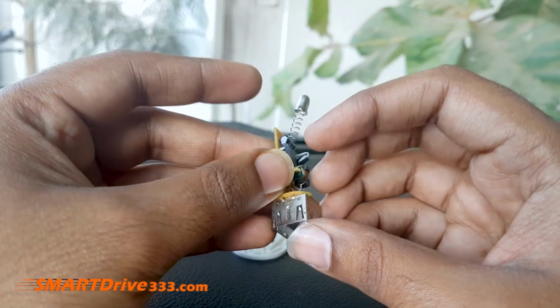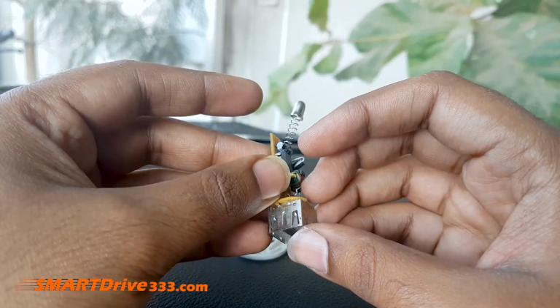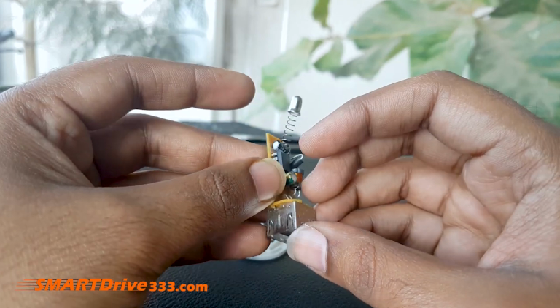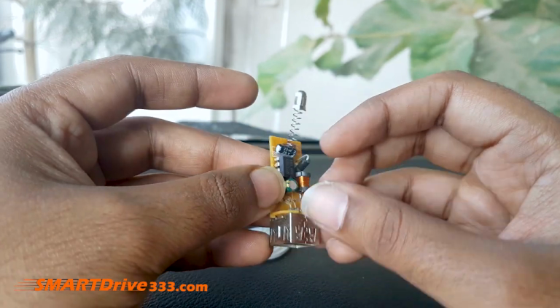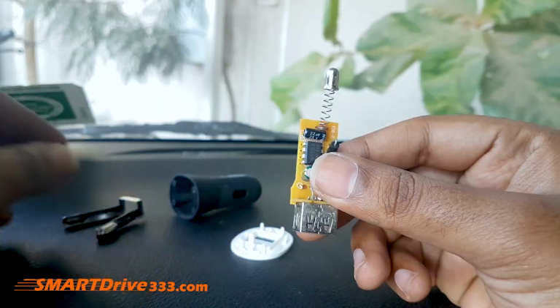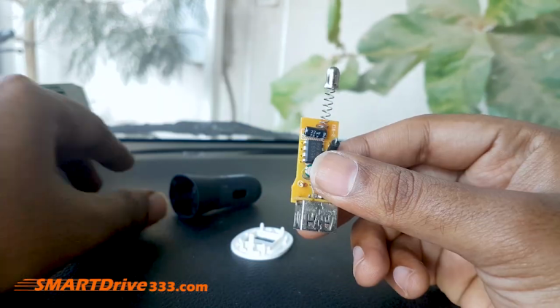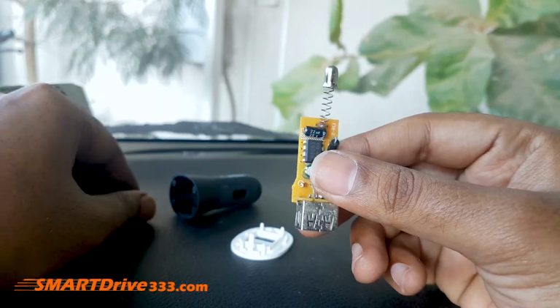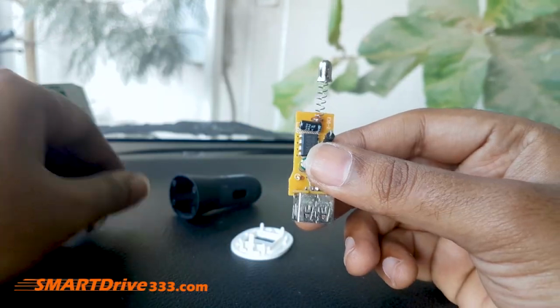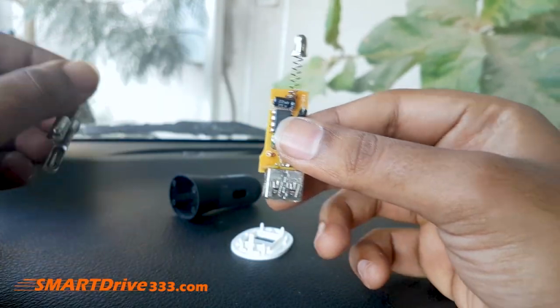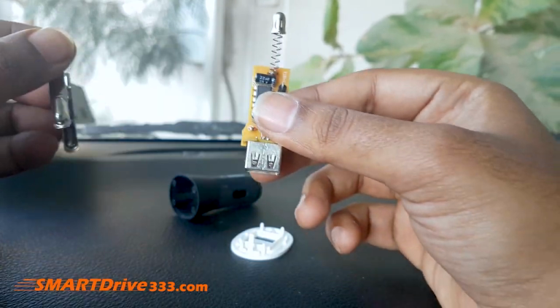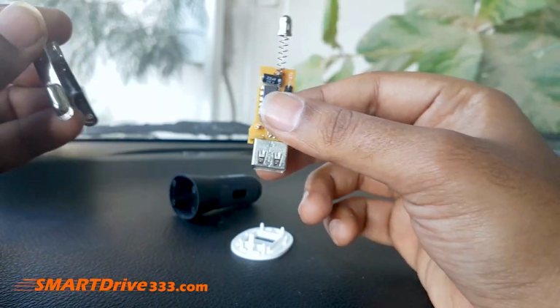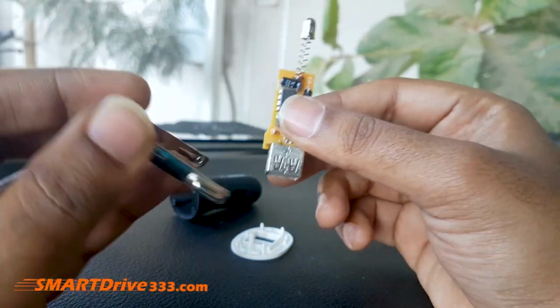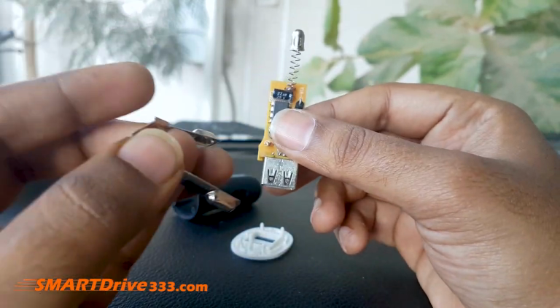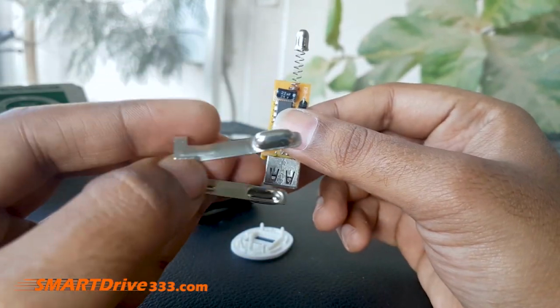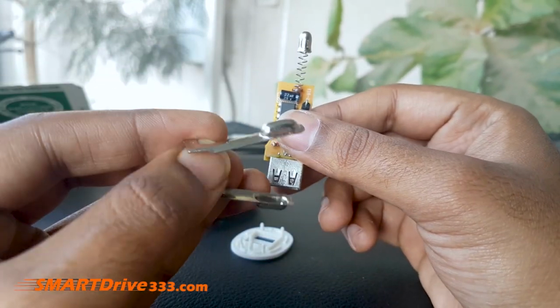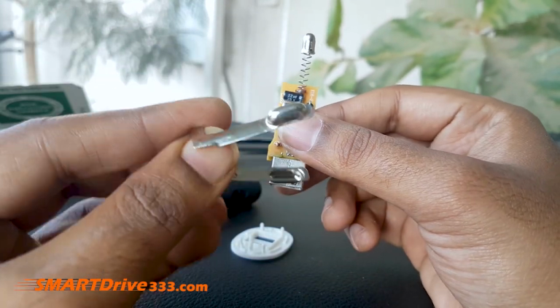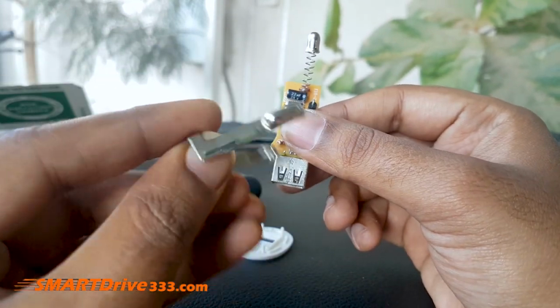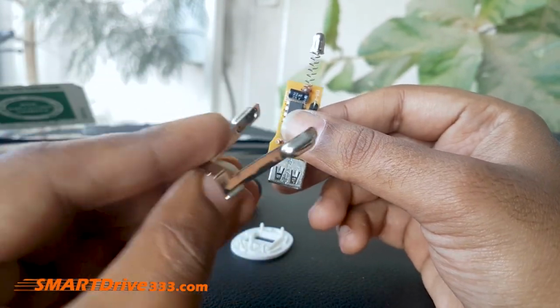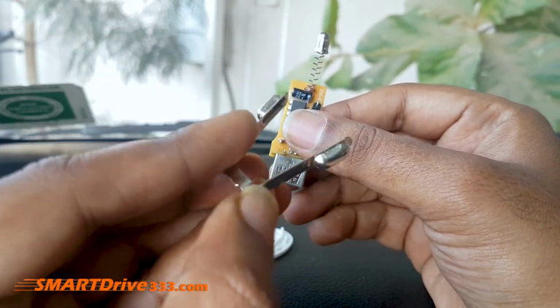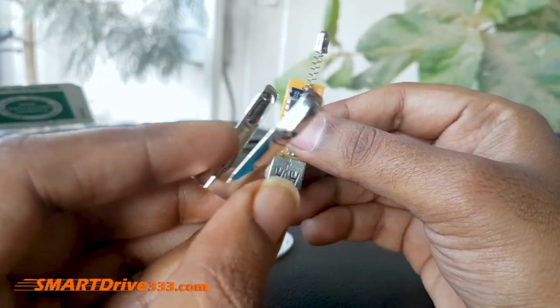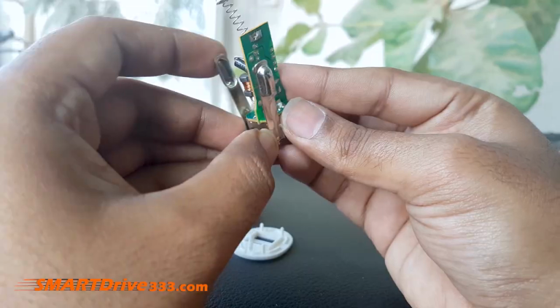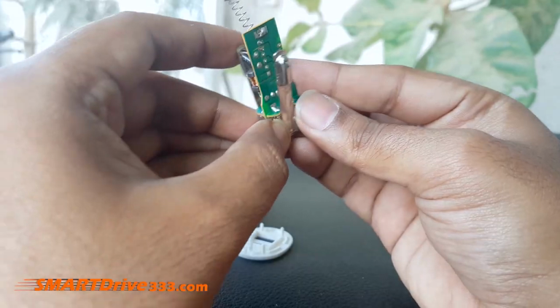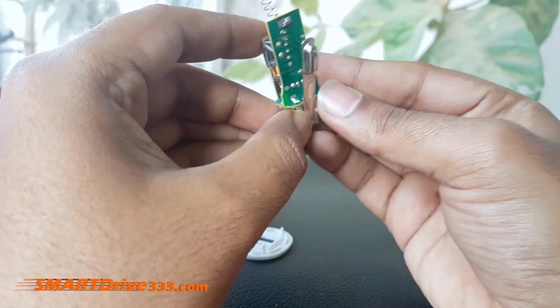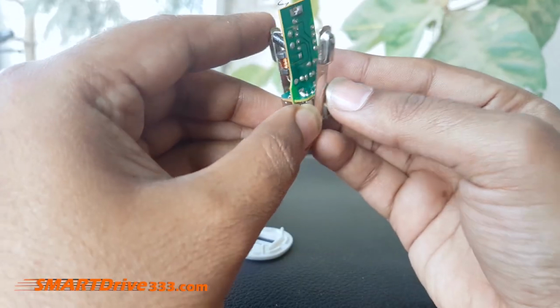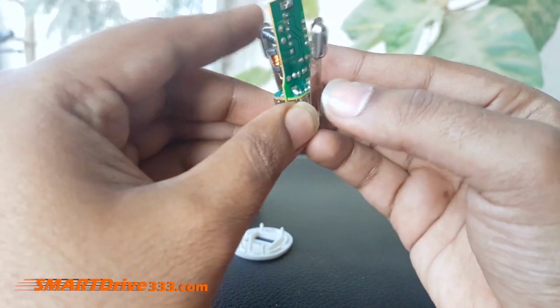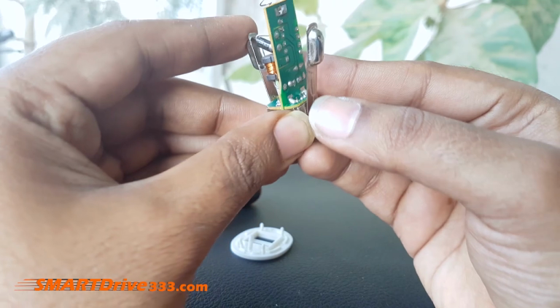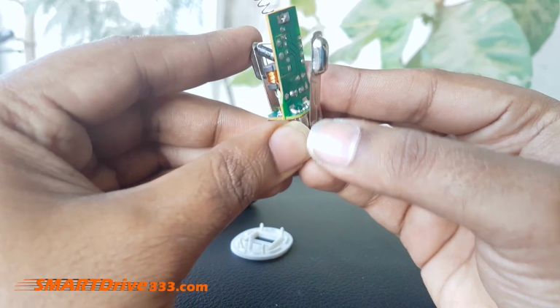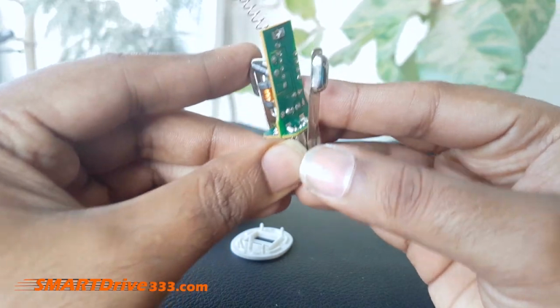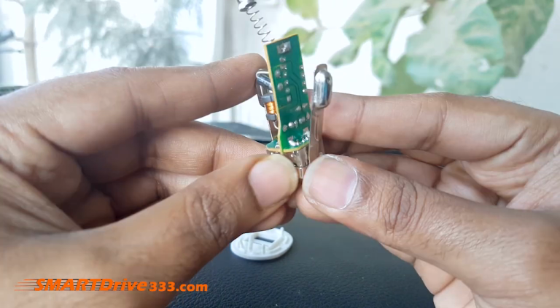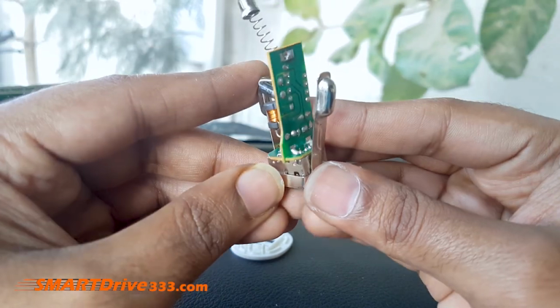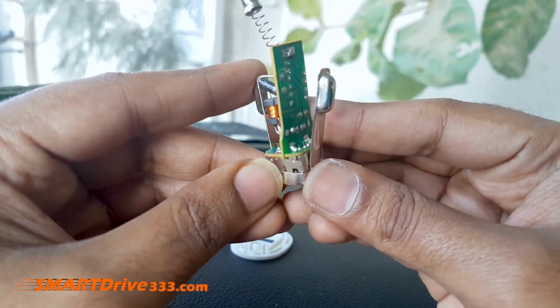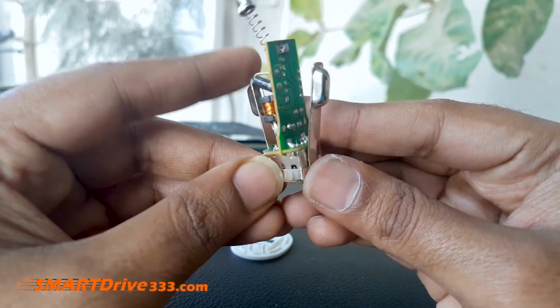Here we are getting the positive terminal, and this clamp is also used as a negative terminal.